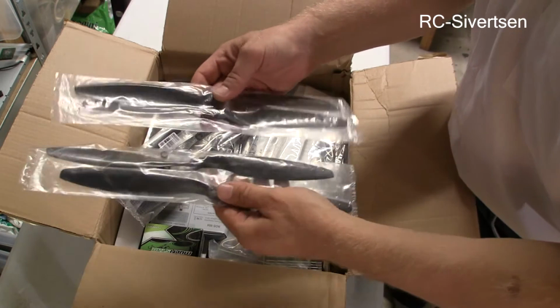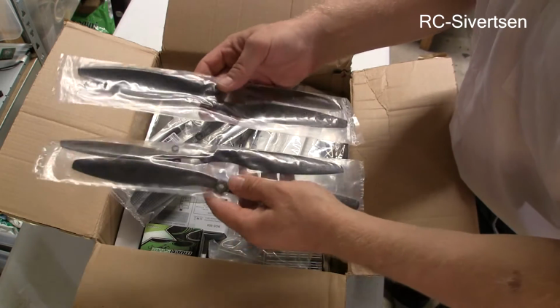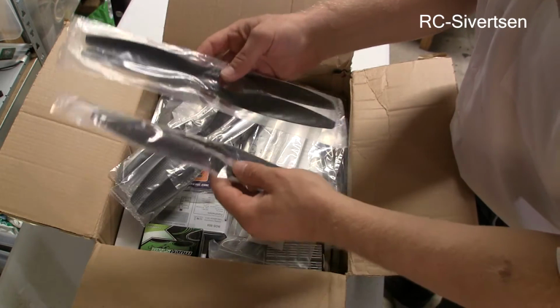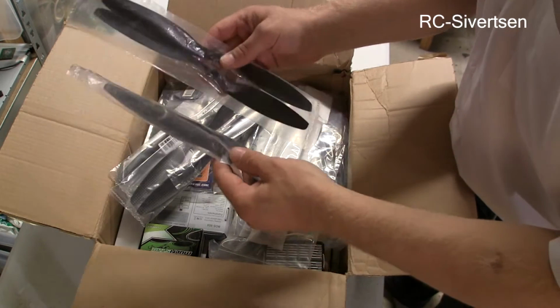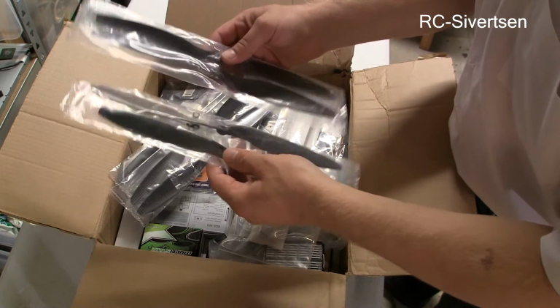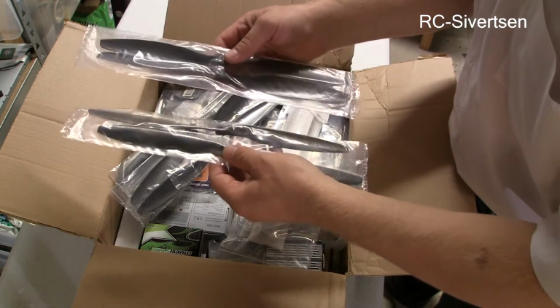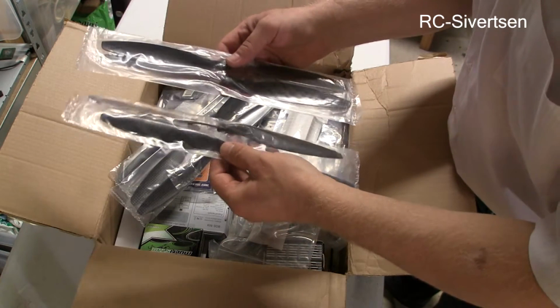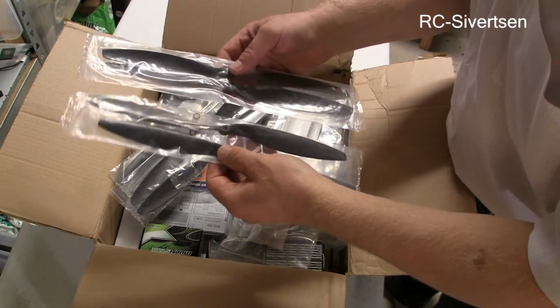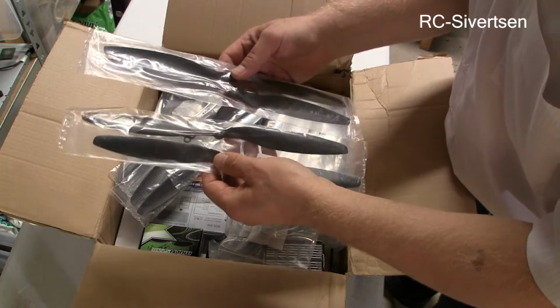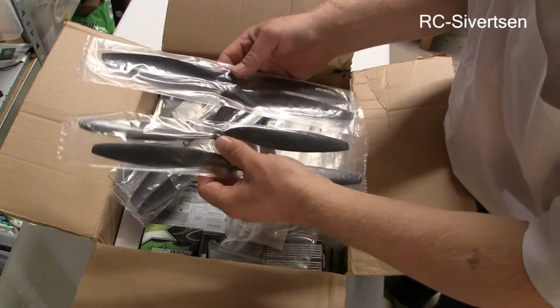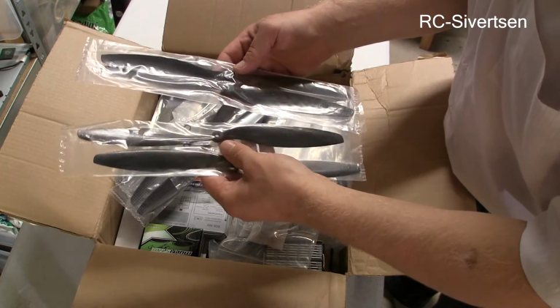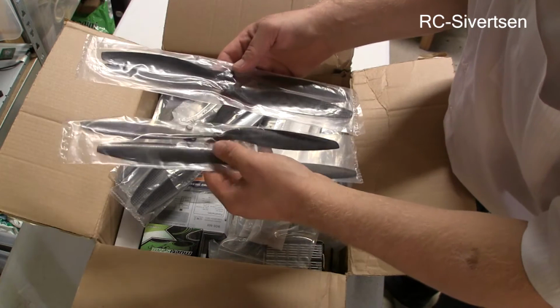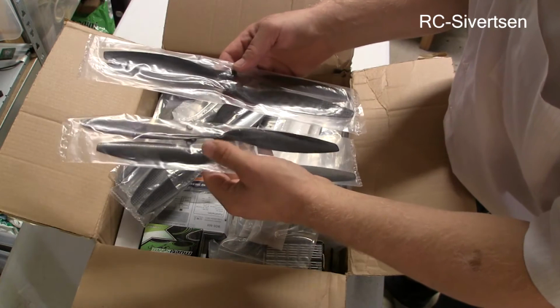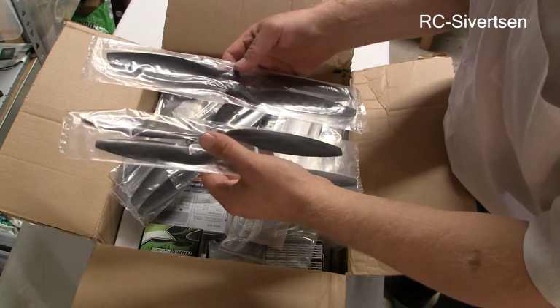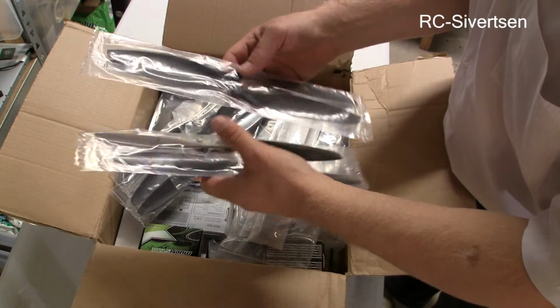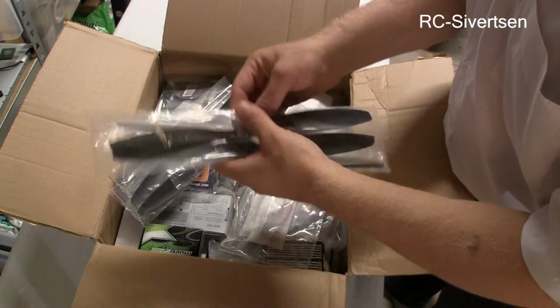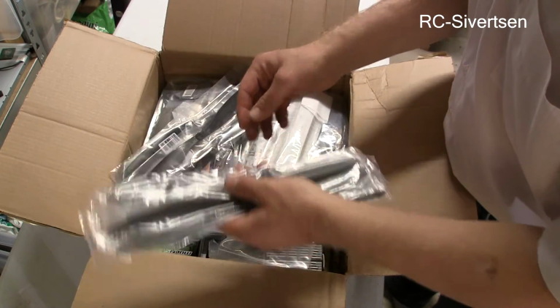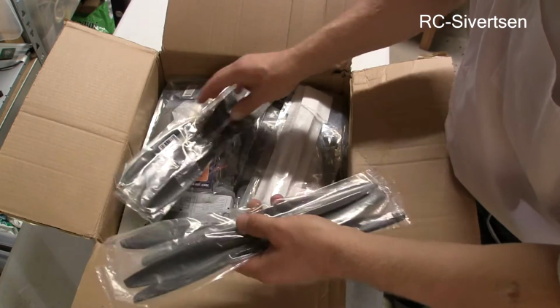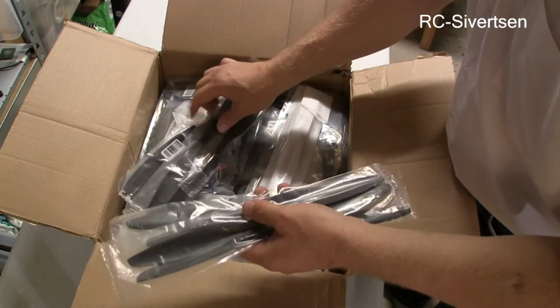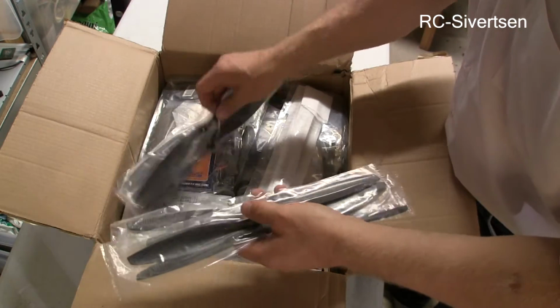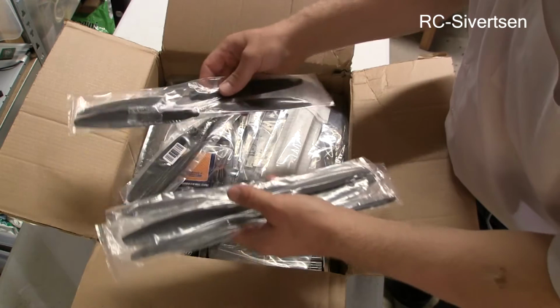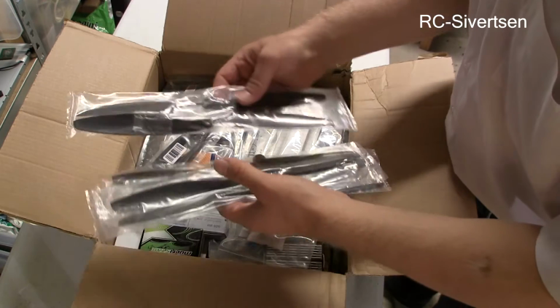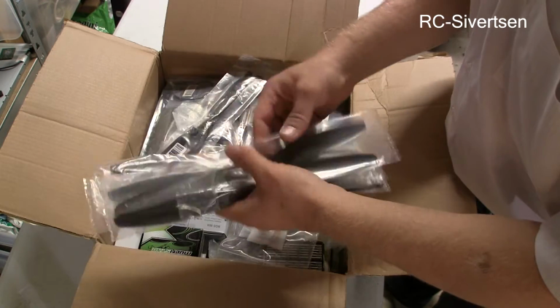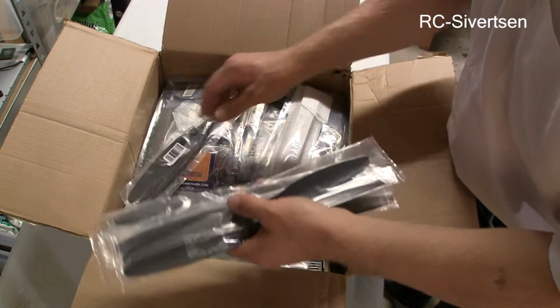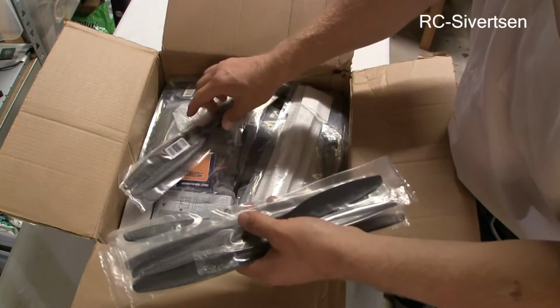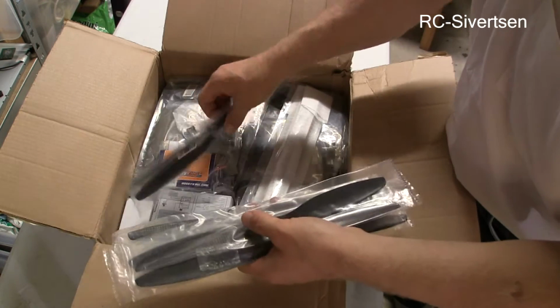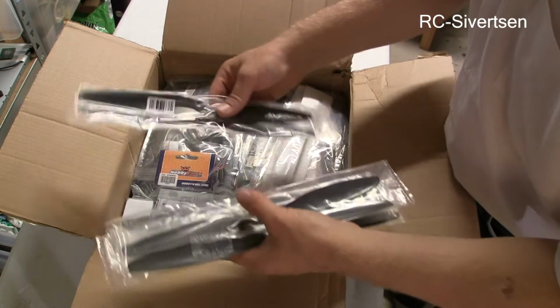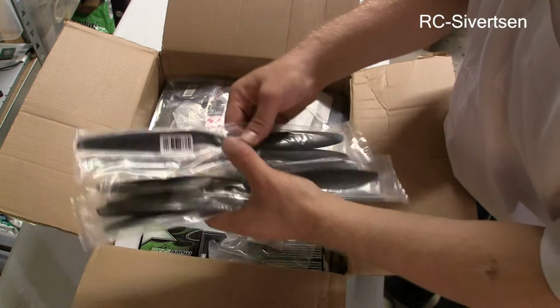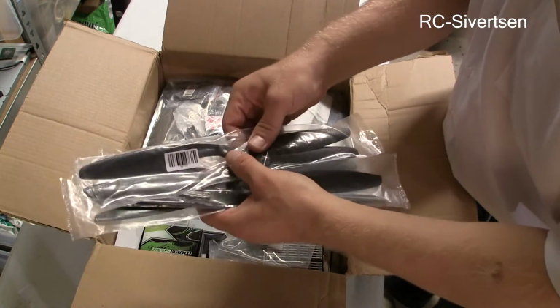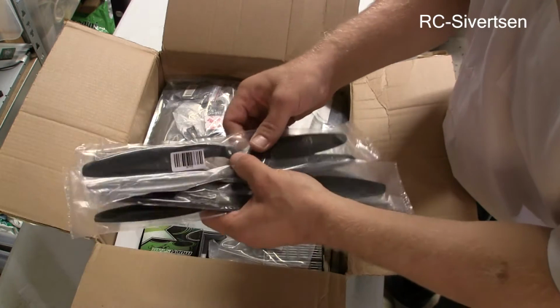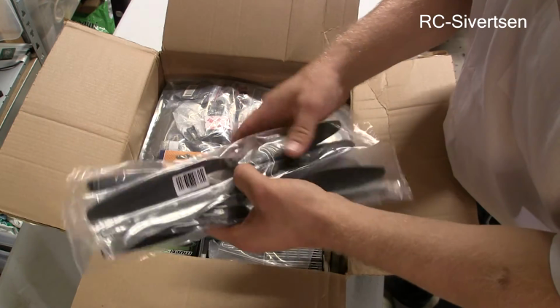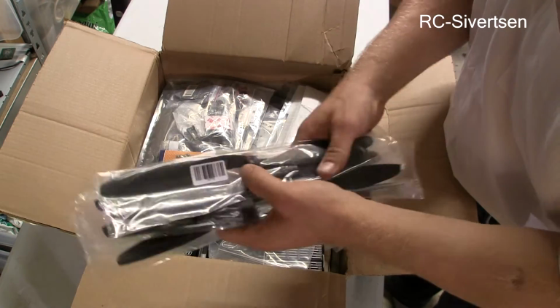We have some propellers — two, four, six, eight of them.